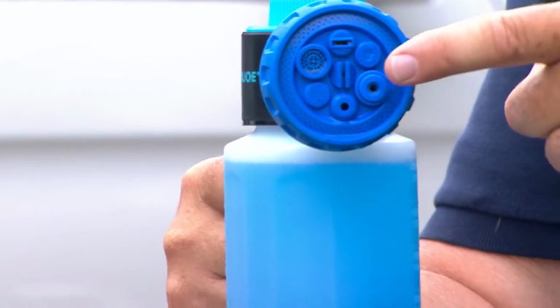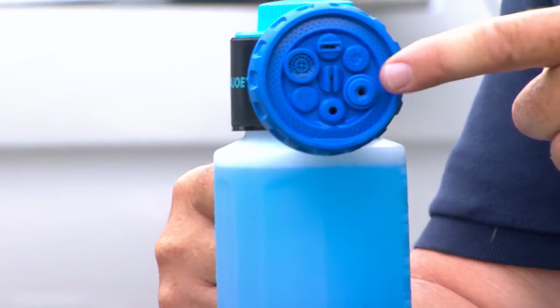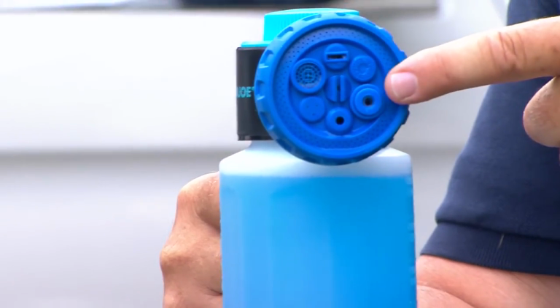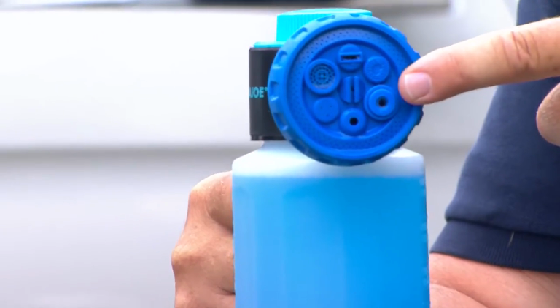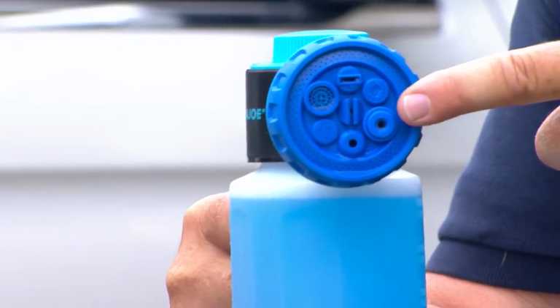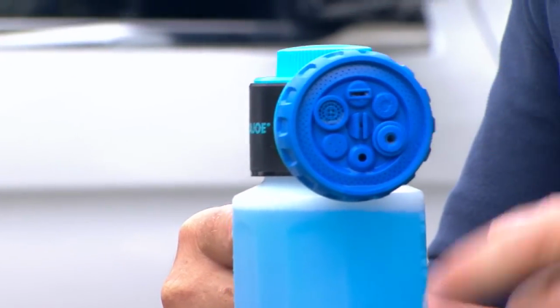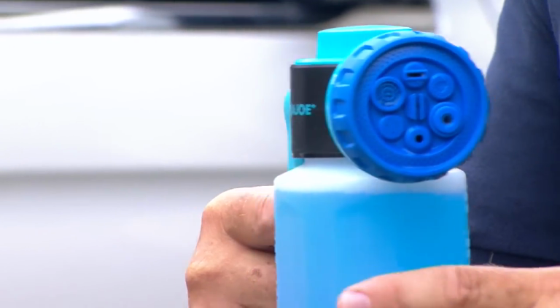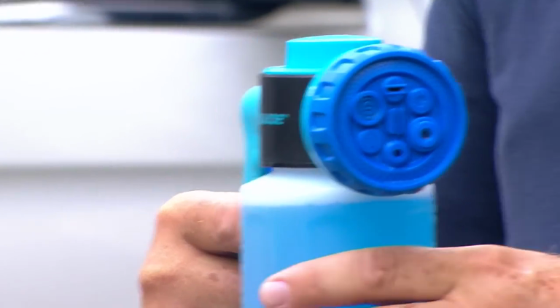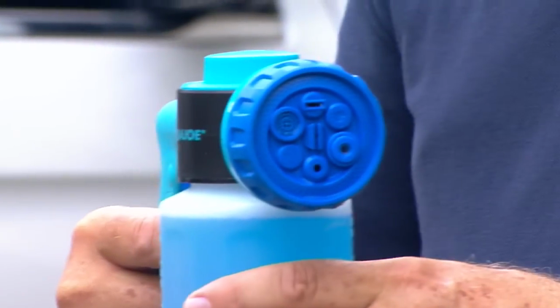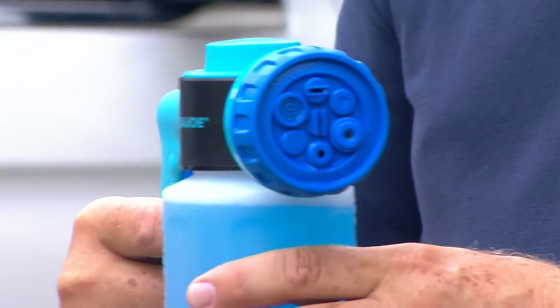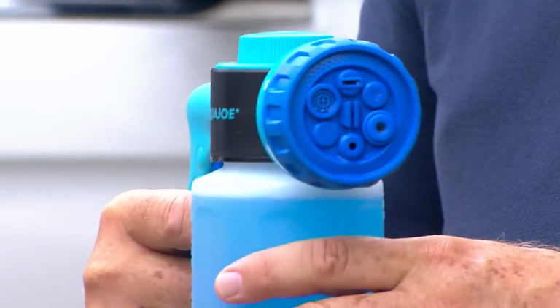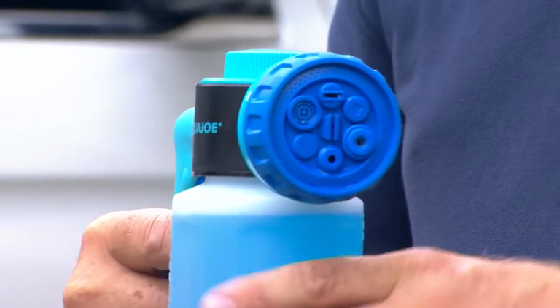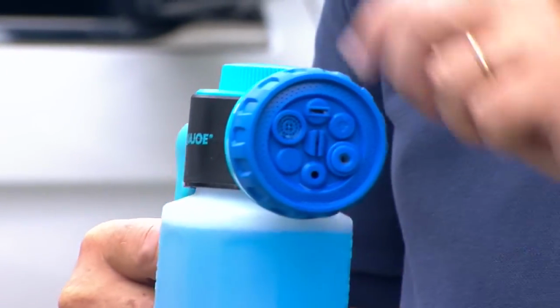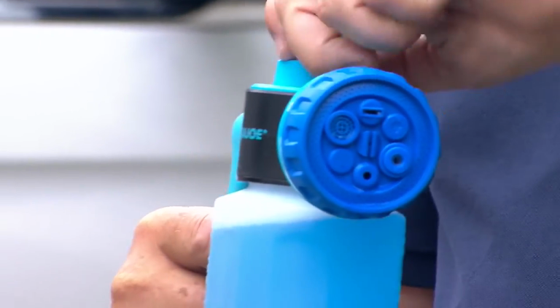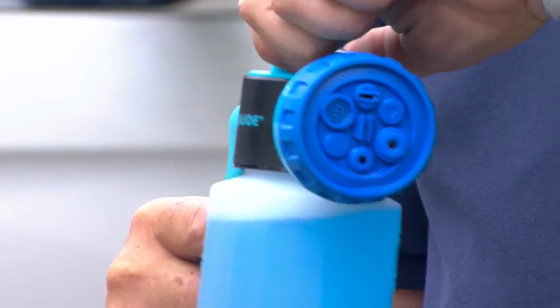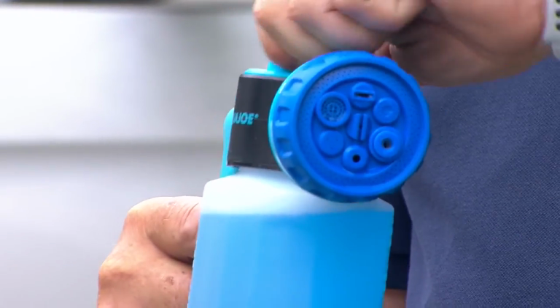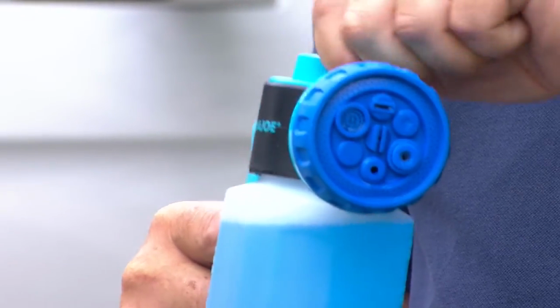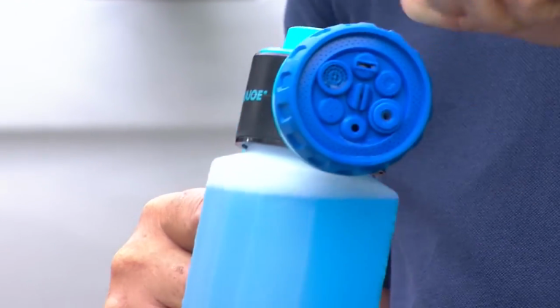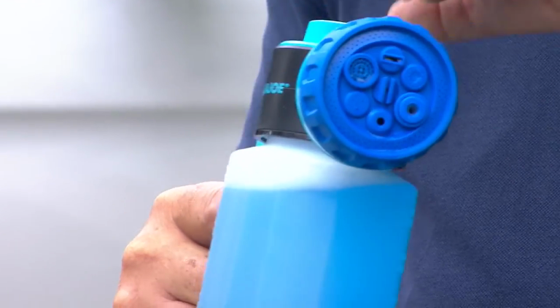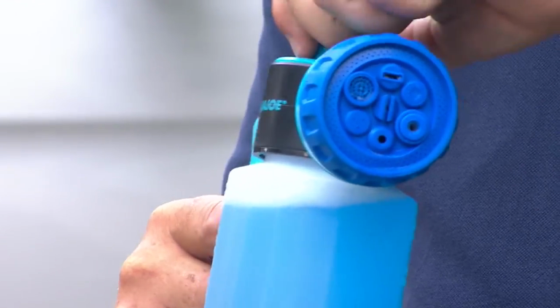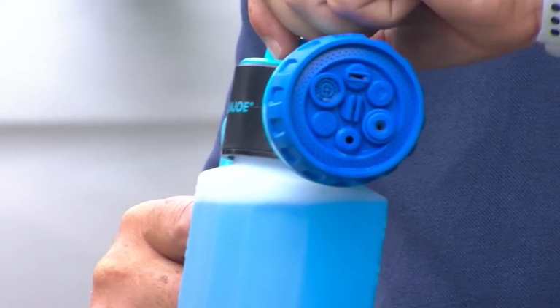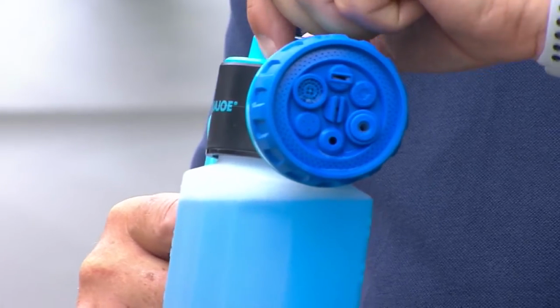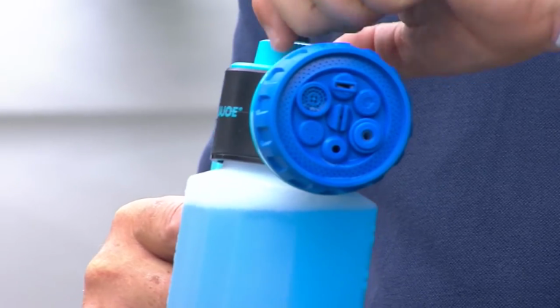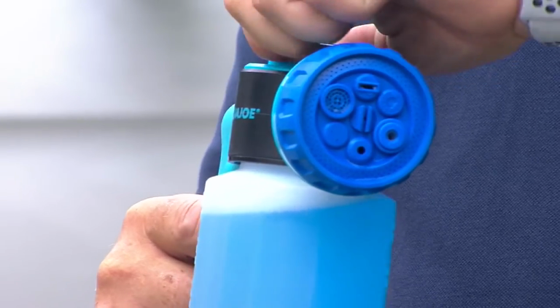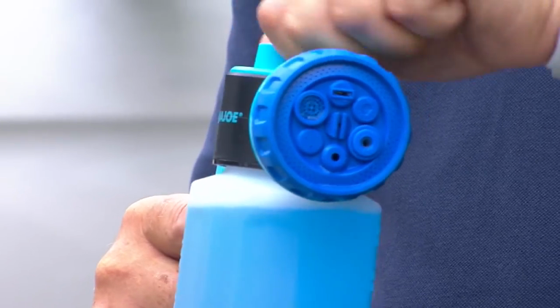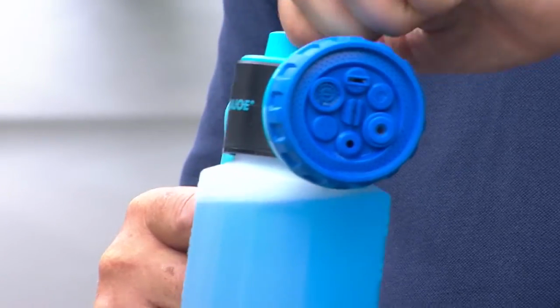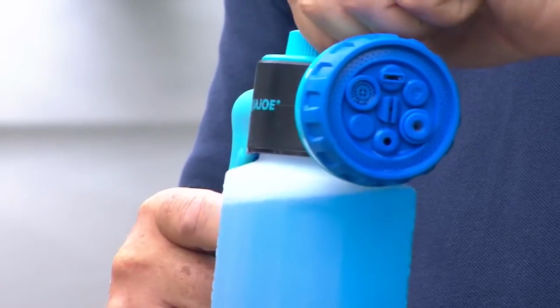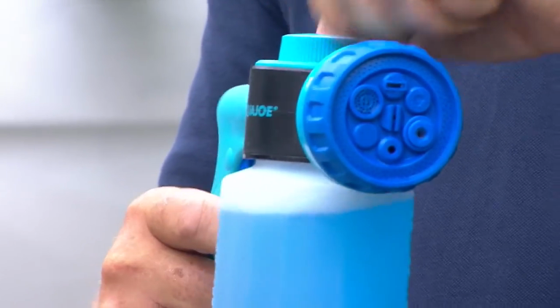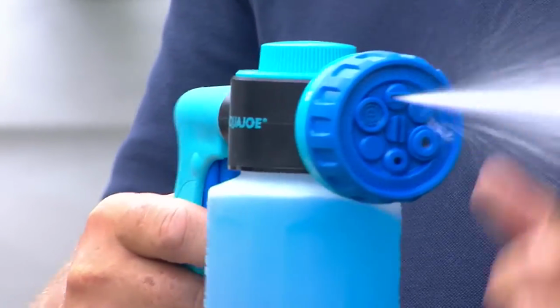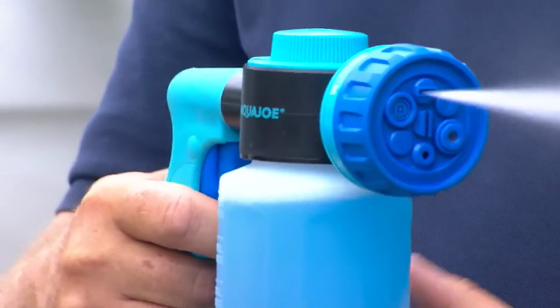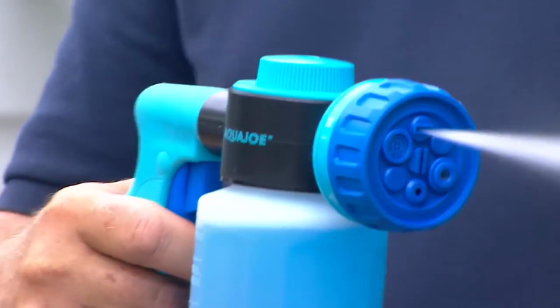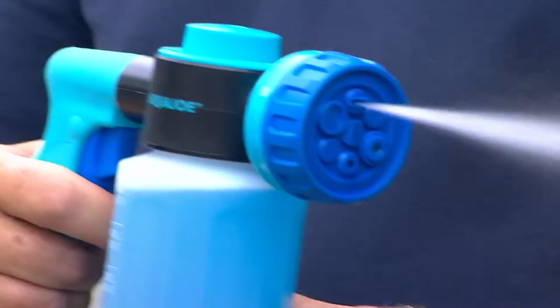You can see there's seven patterns on here. Right now I have it on soap. I'm going to turn it off and just put it to water so you can see that.